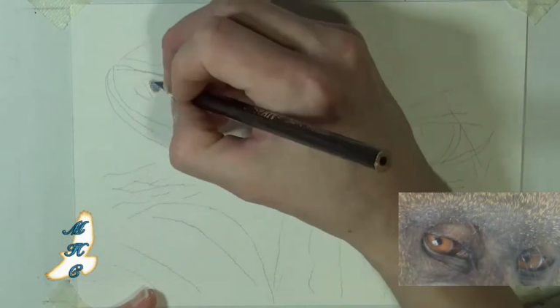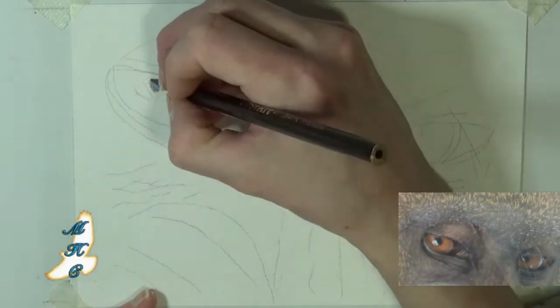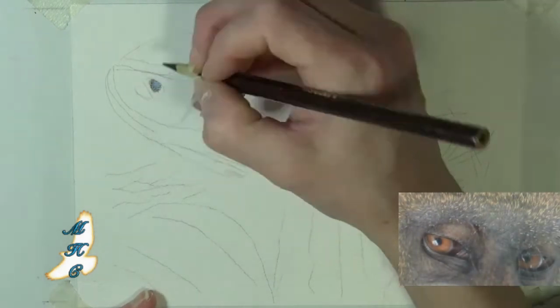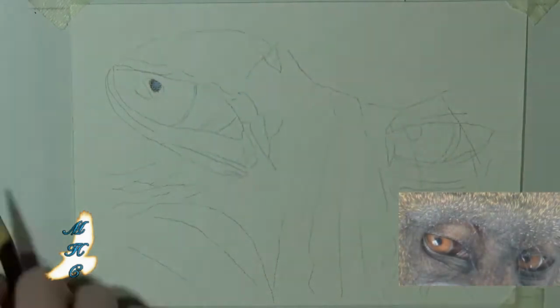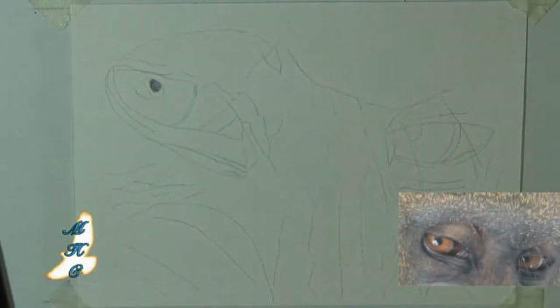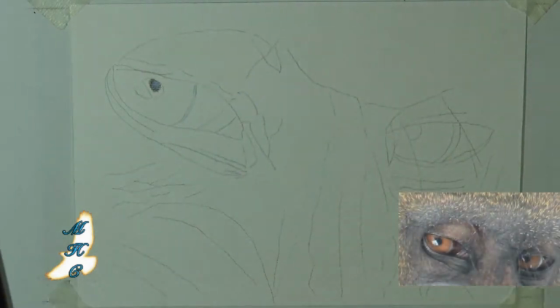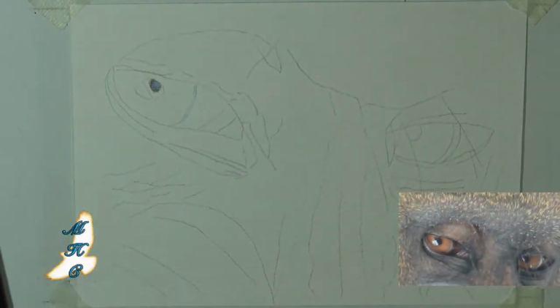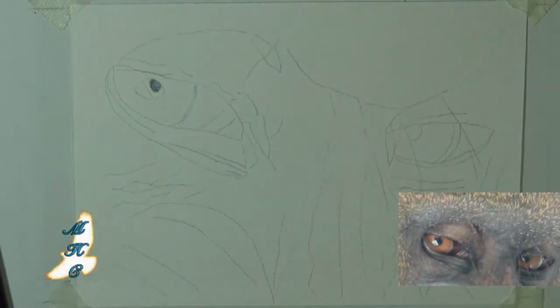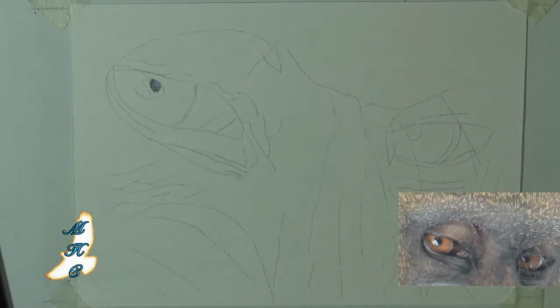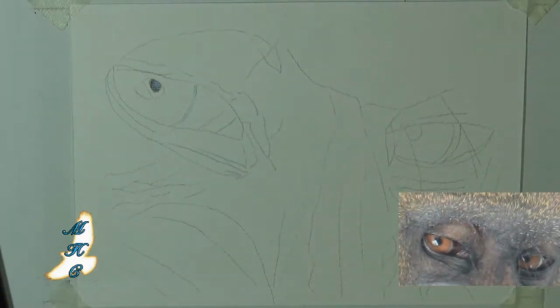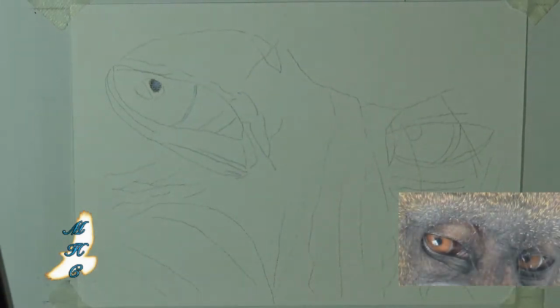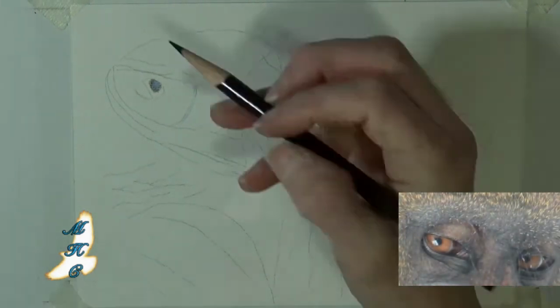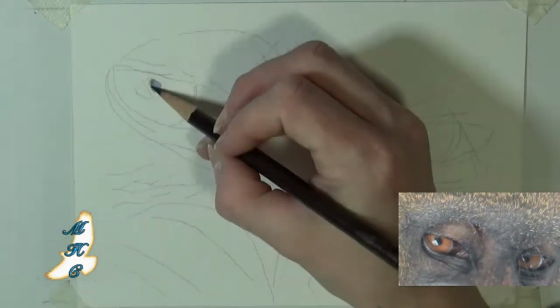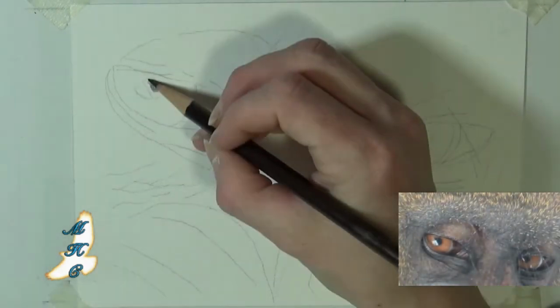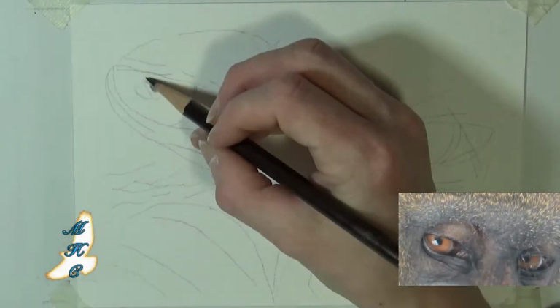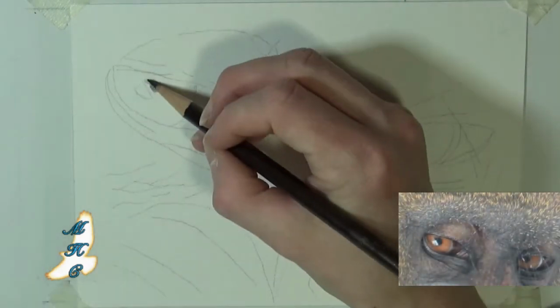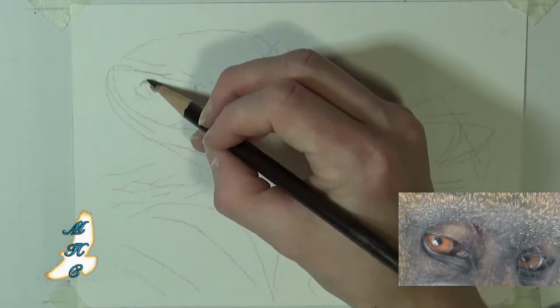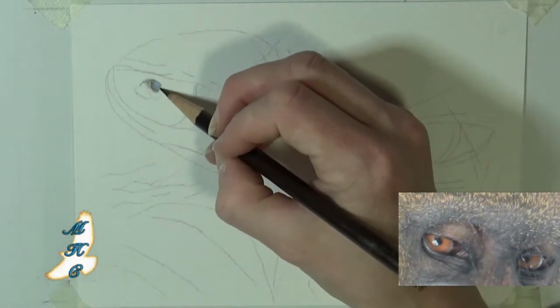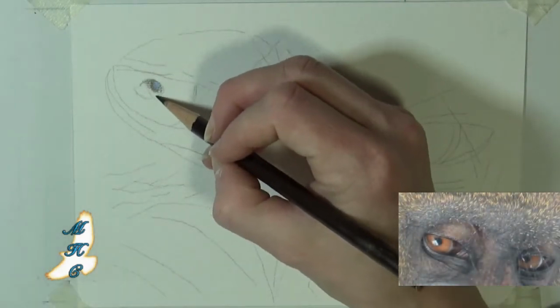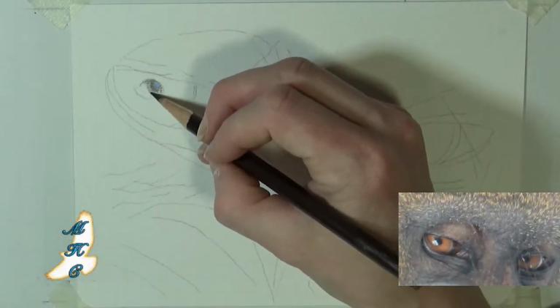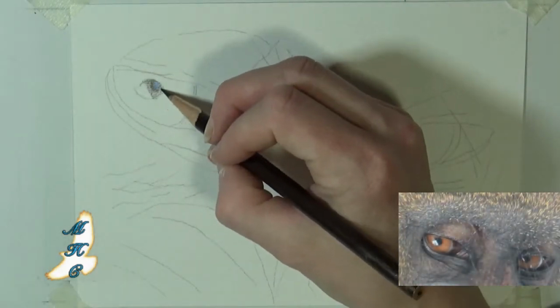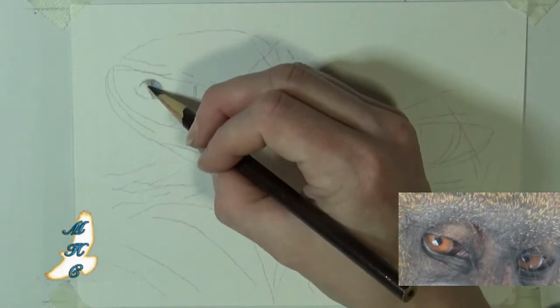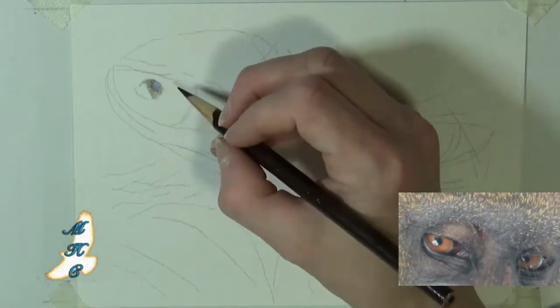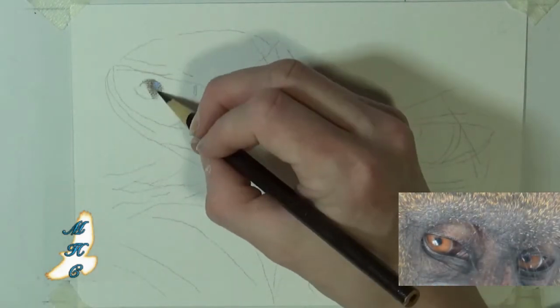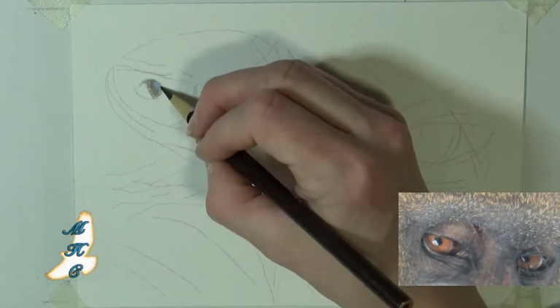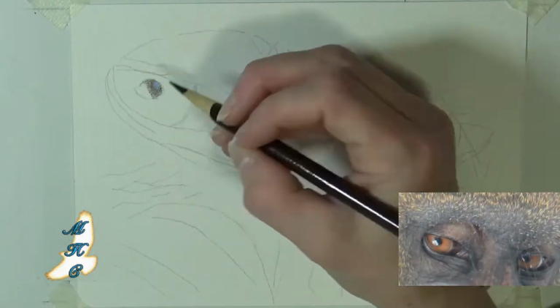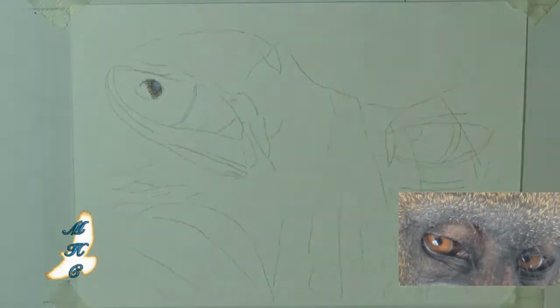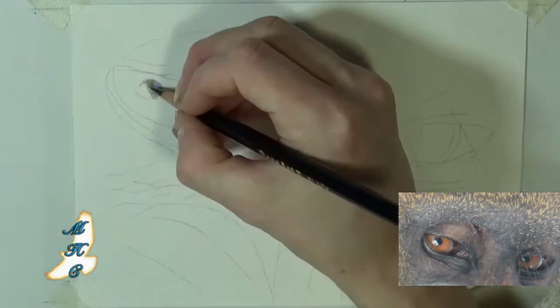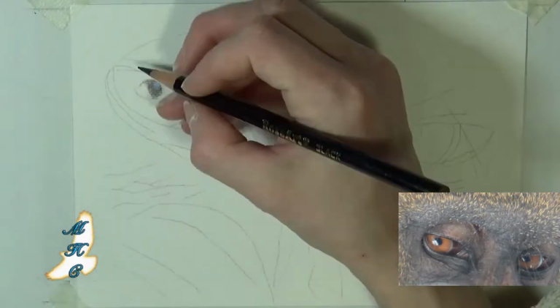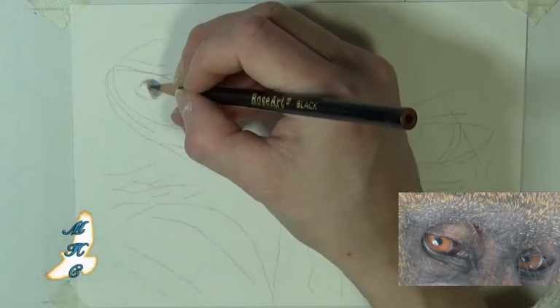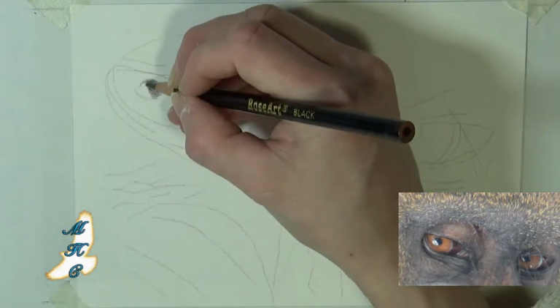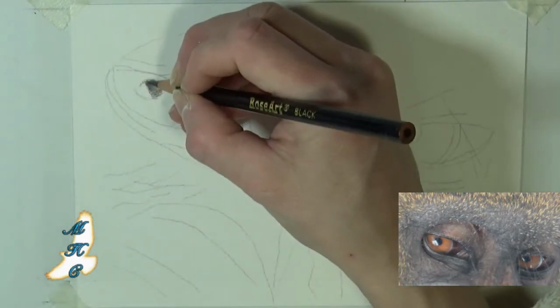Hey guys, Alicia from Morning Hawk Creations here. Today's eye study is in fact going to be a mandrill.